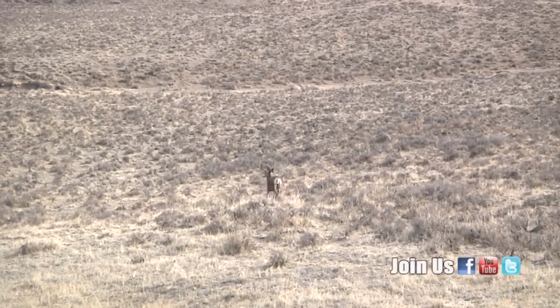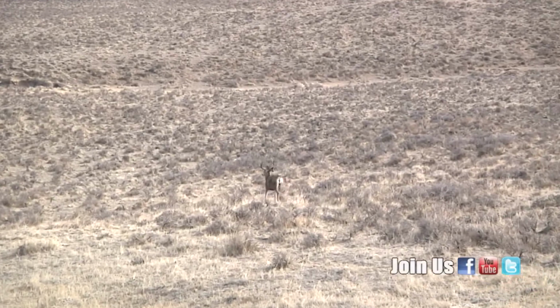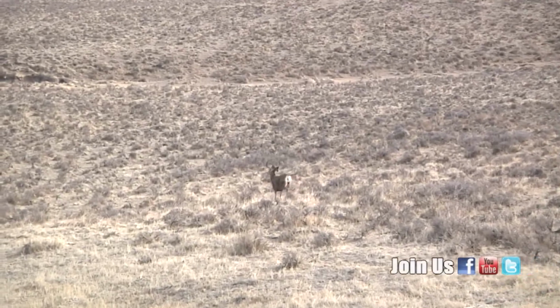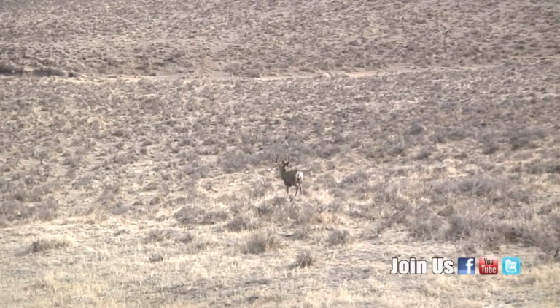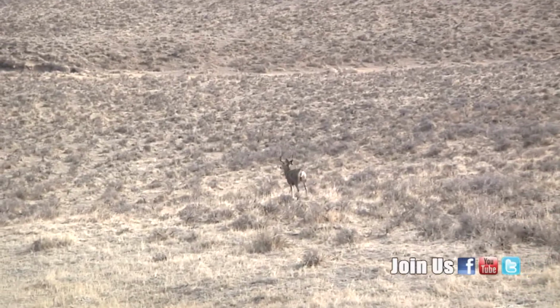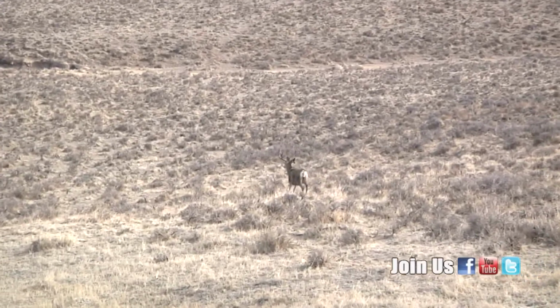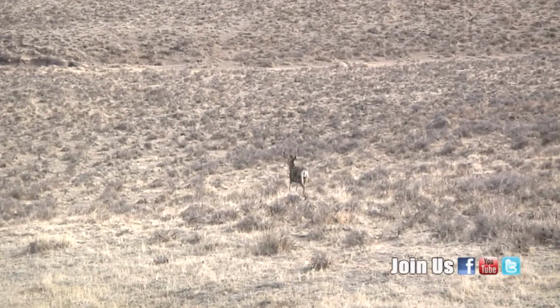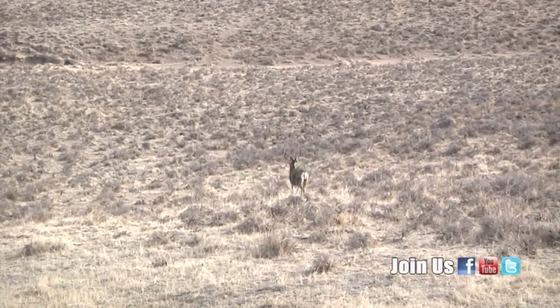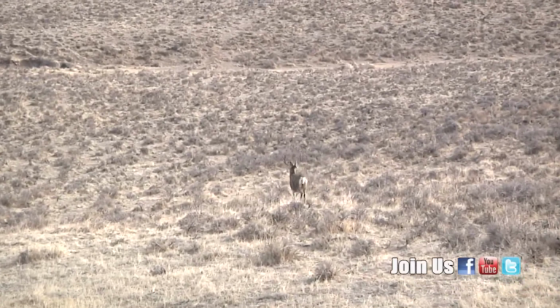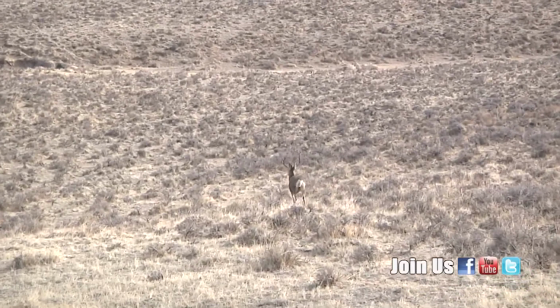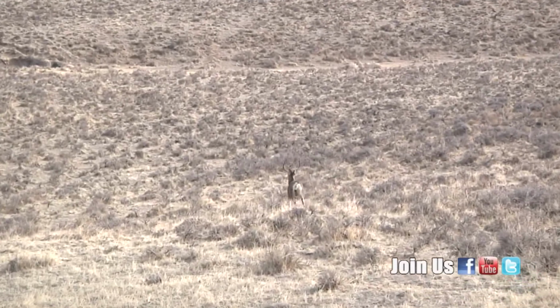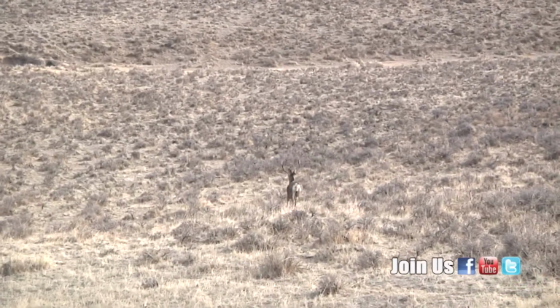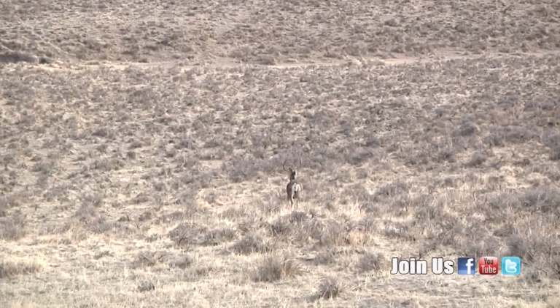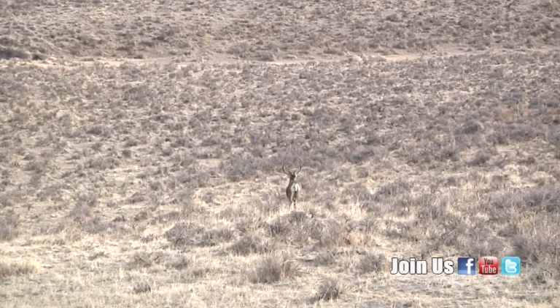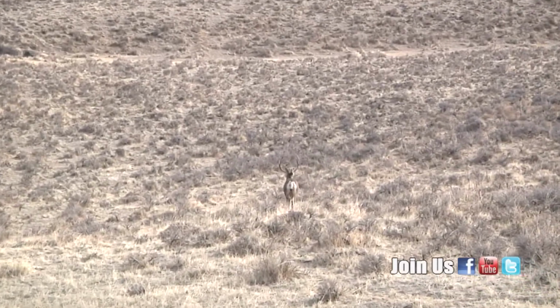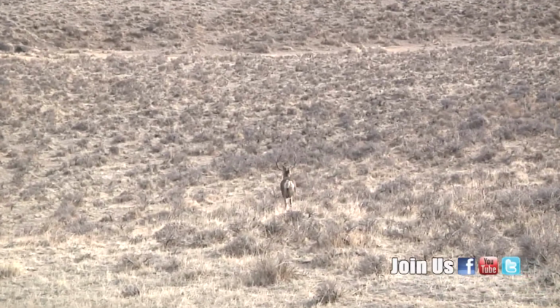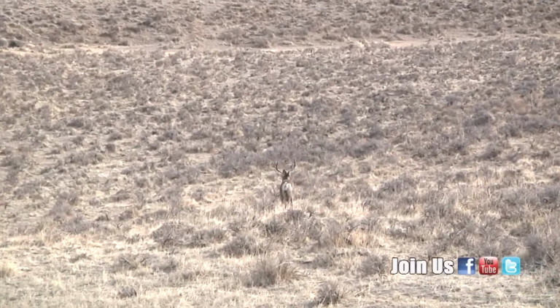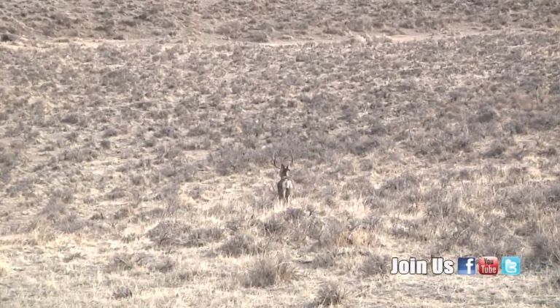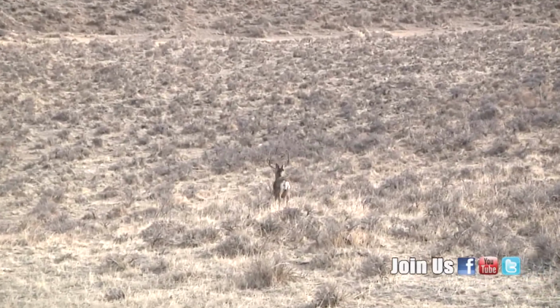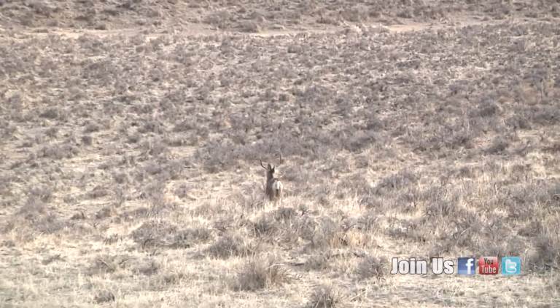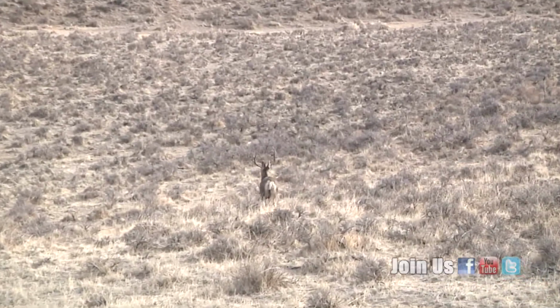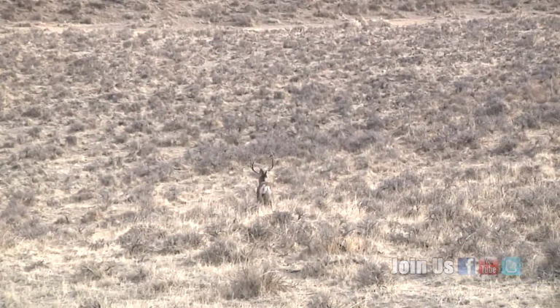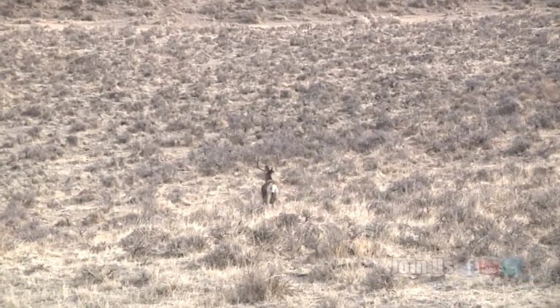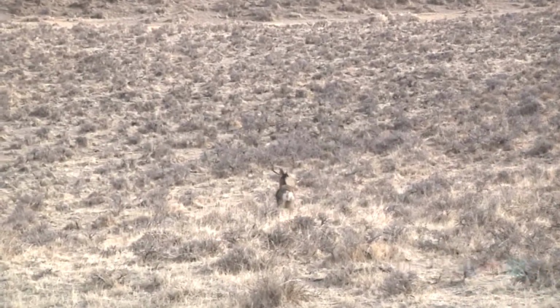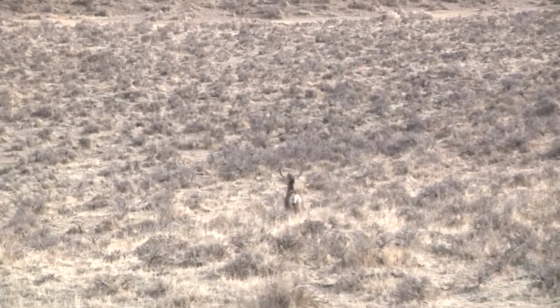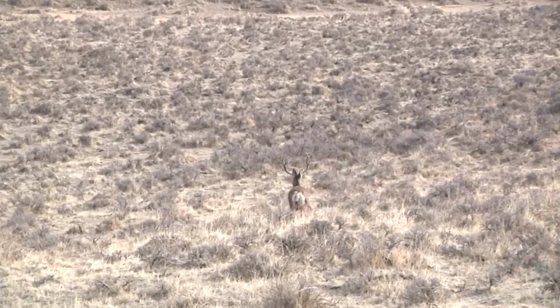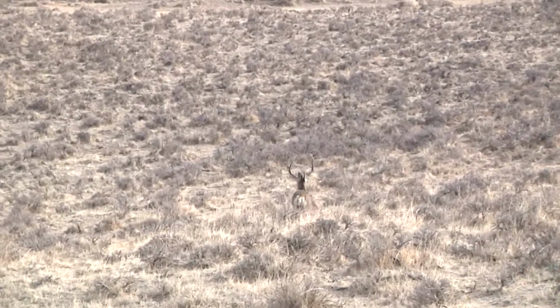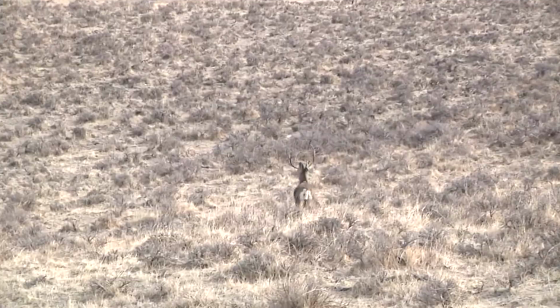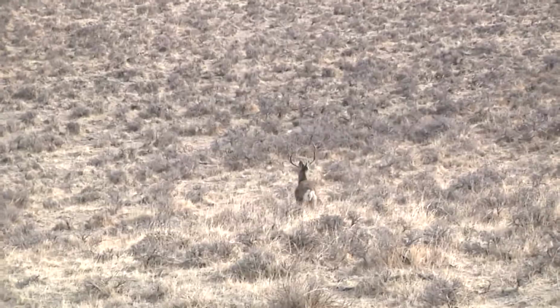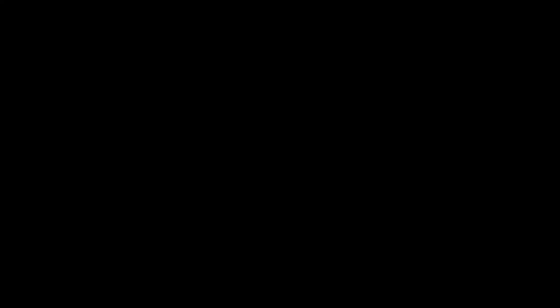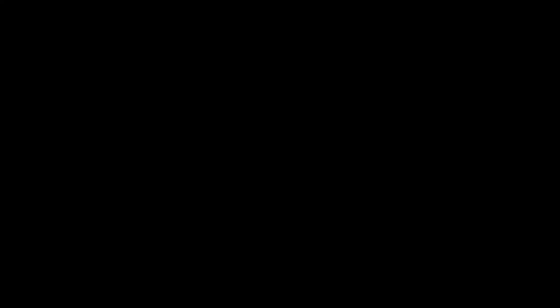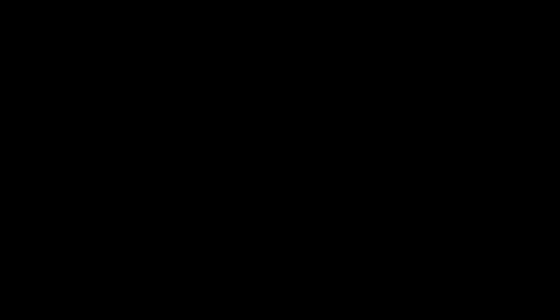This is Ray Hageman with the Wyoming Game and Fish Department.